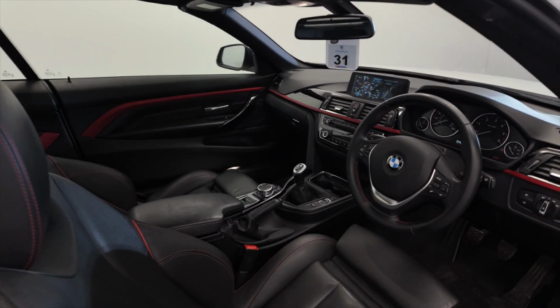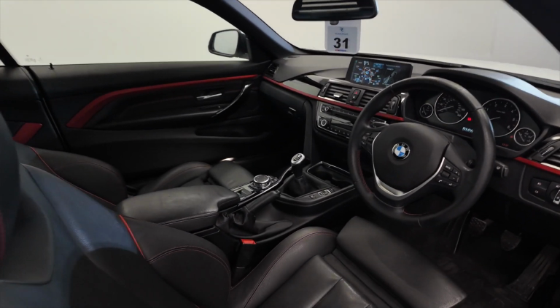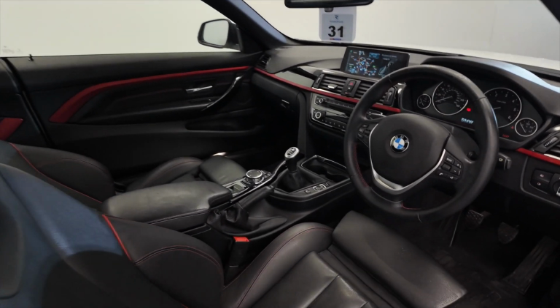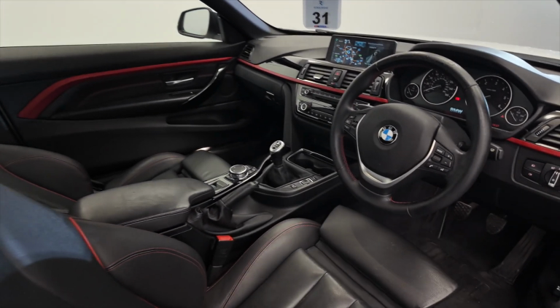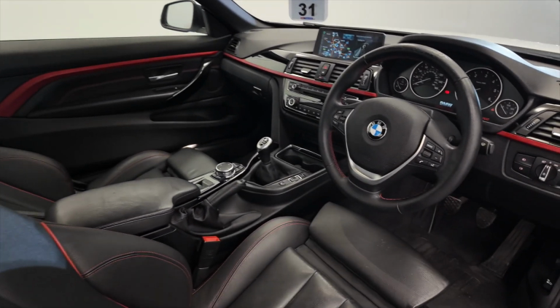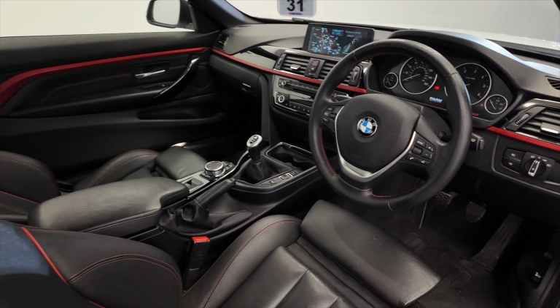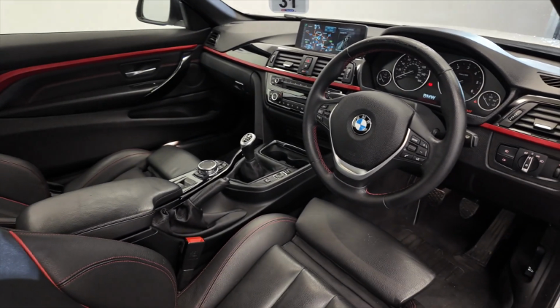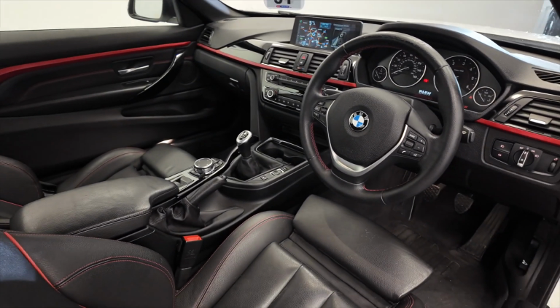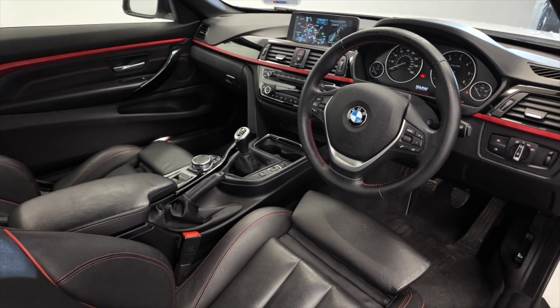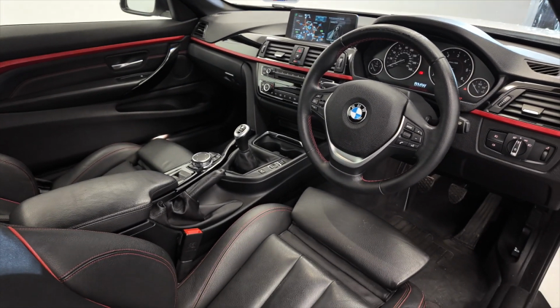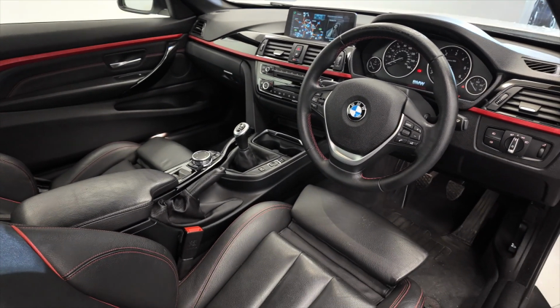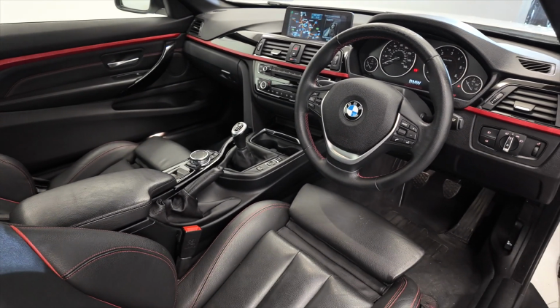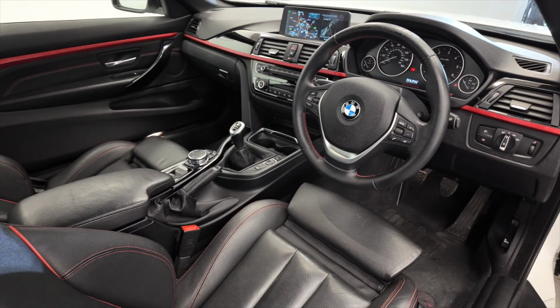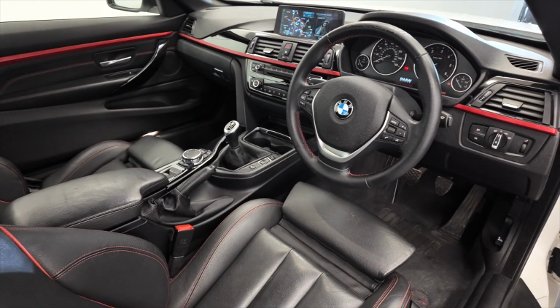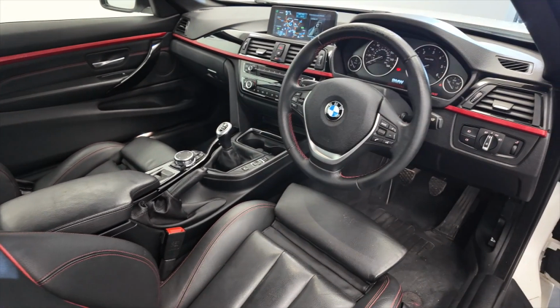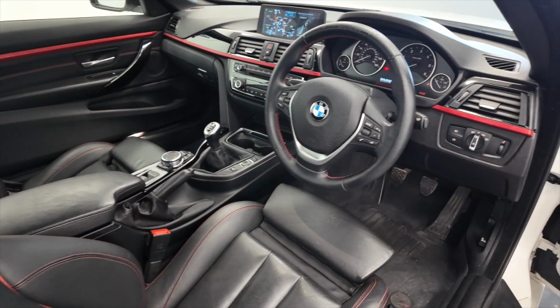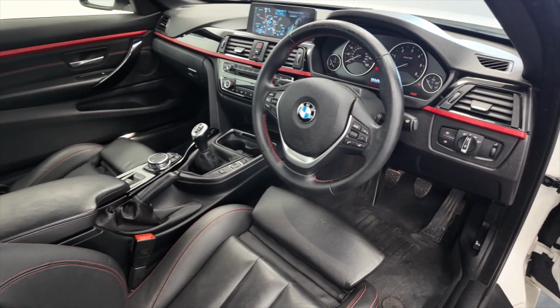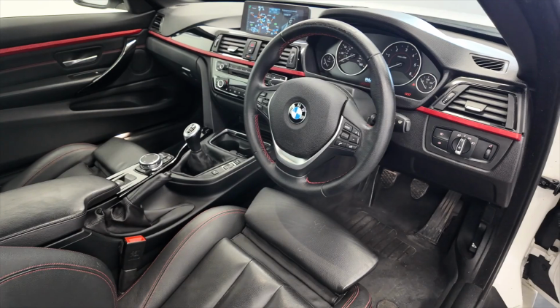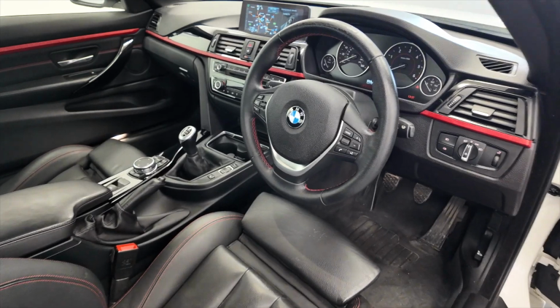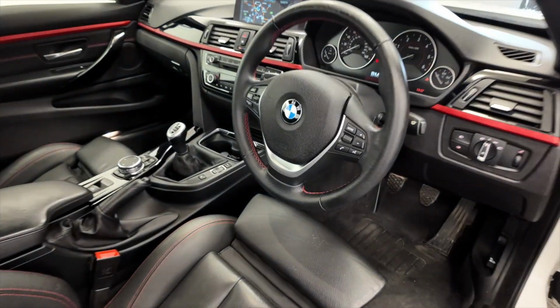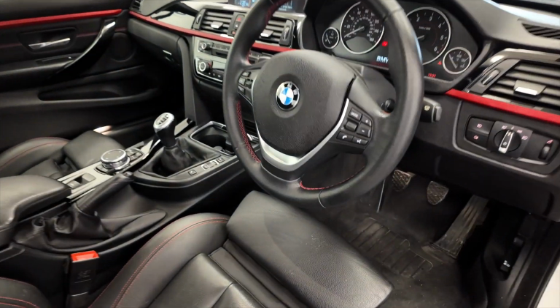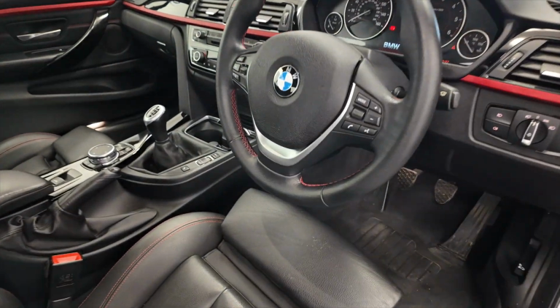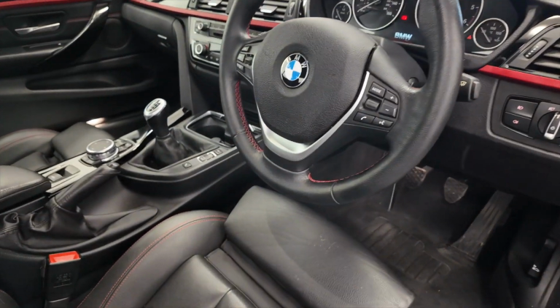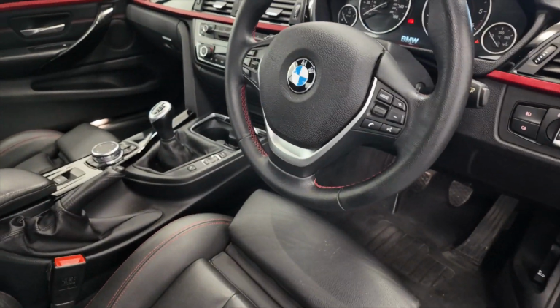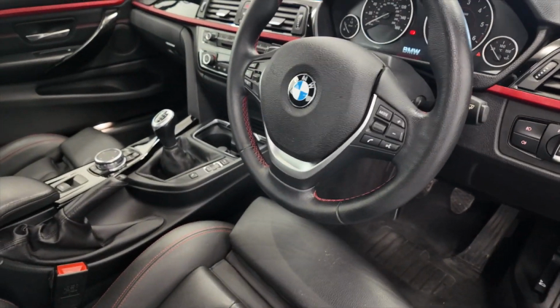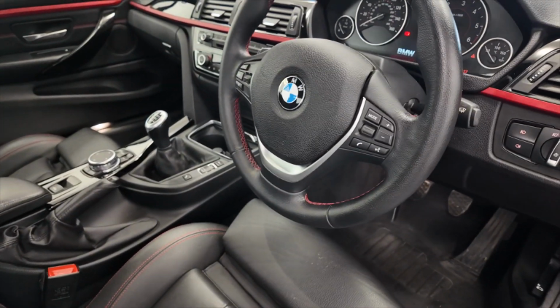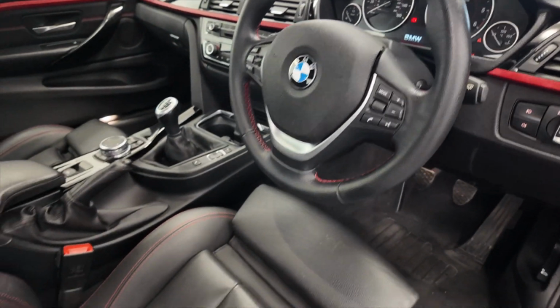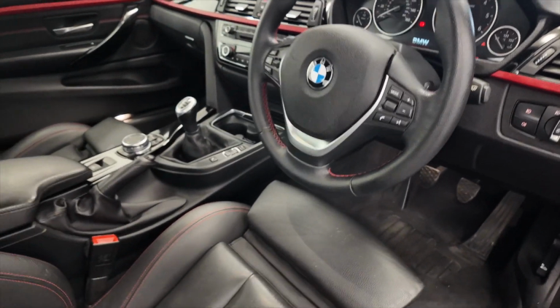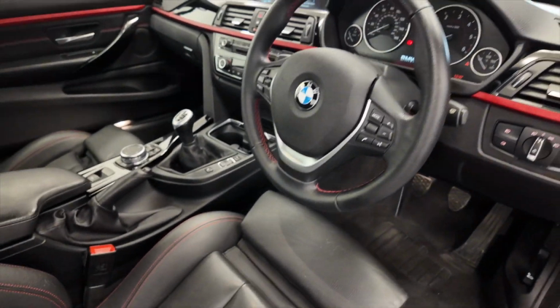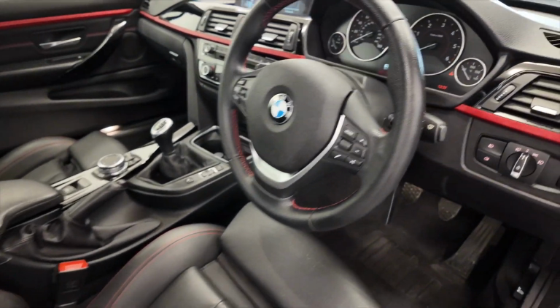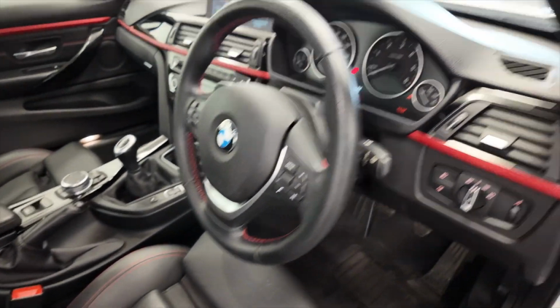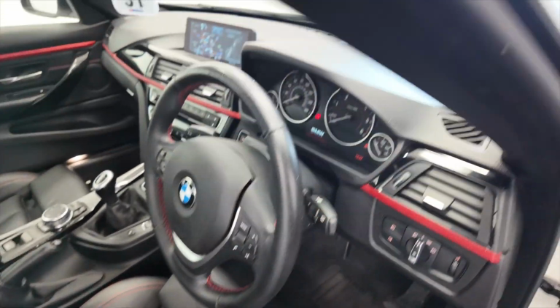Multi-function steering wheel — you can make hands-free calls etc. Just connect your phone via Bluetooth and we'll jump inside and take a closer look.